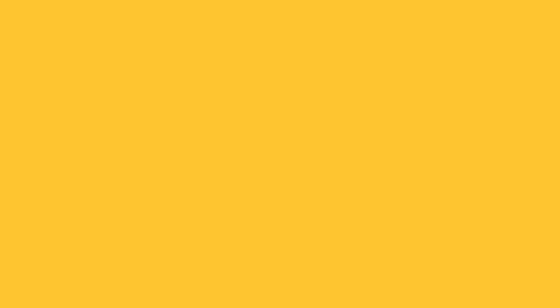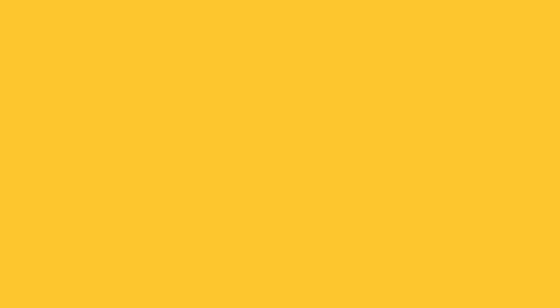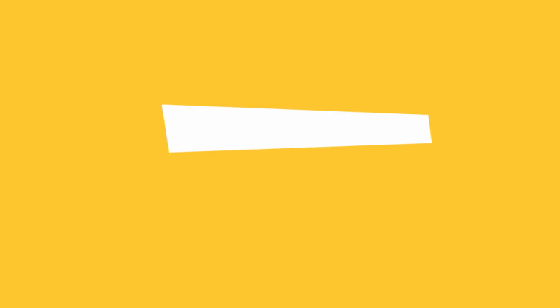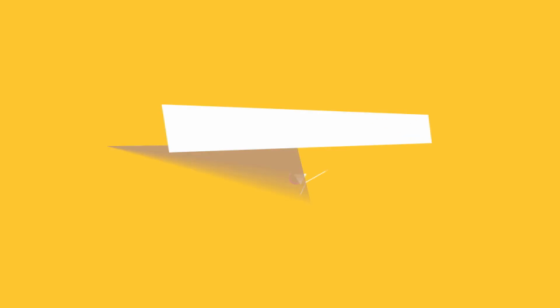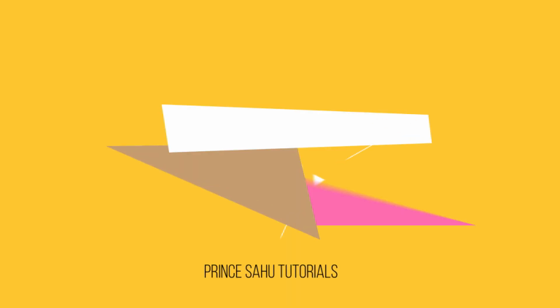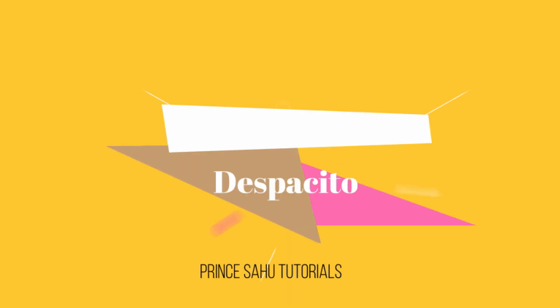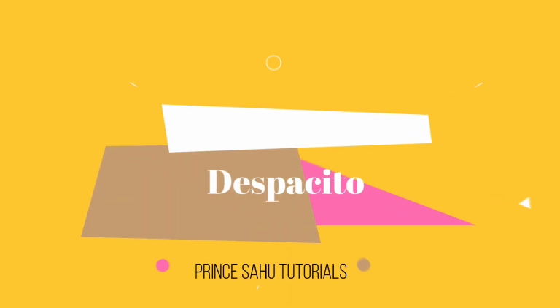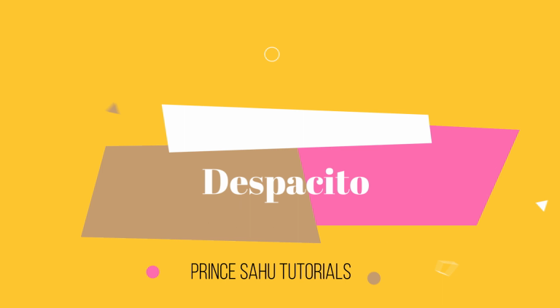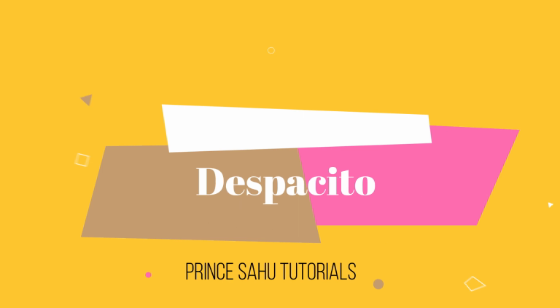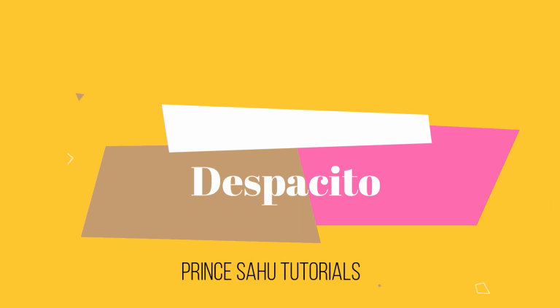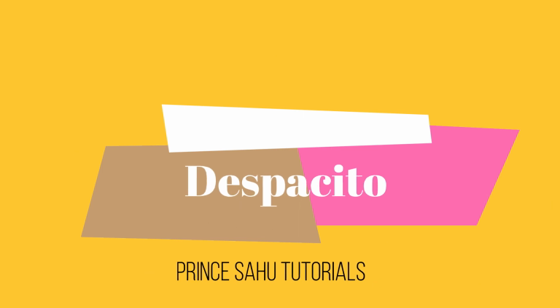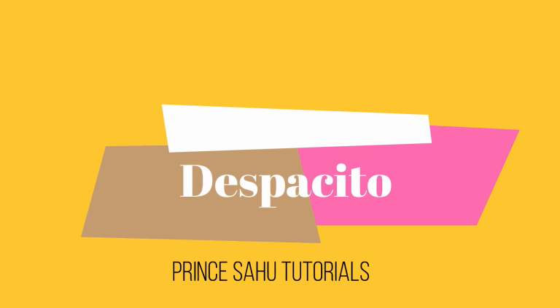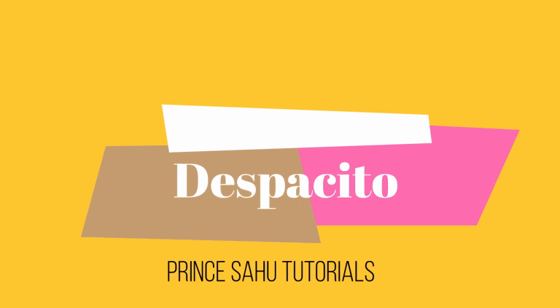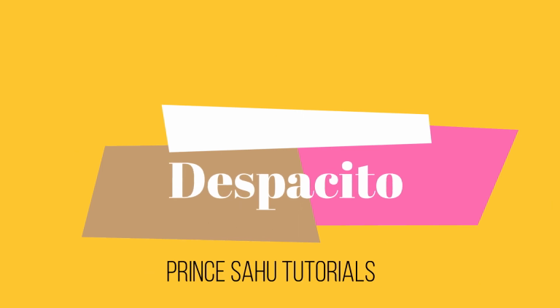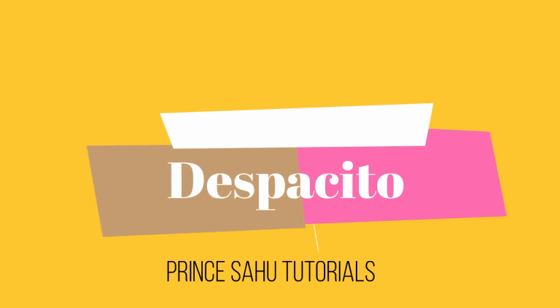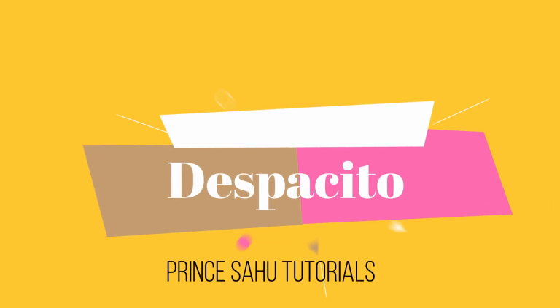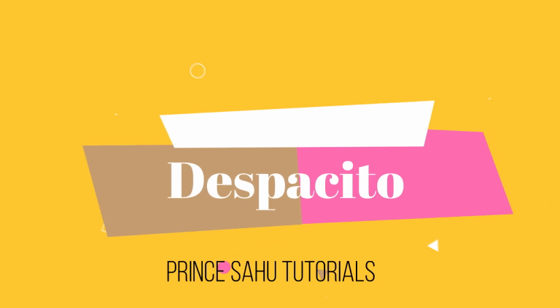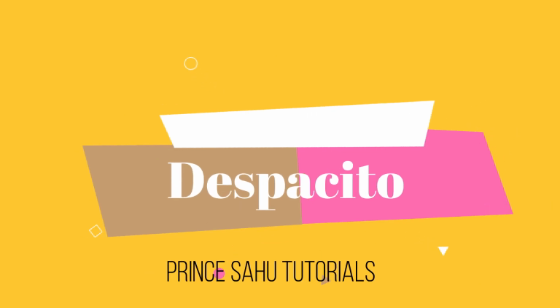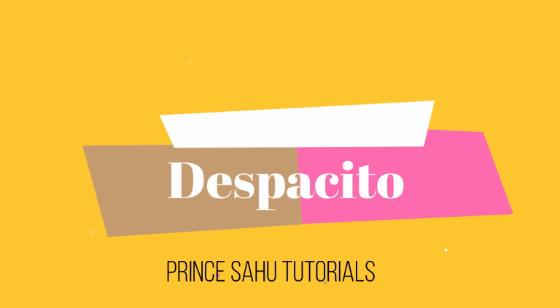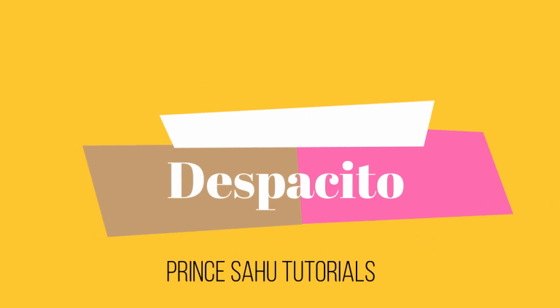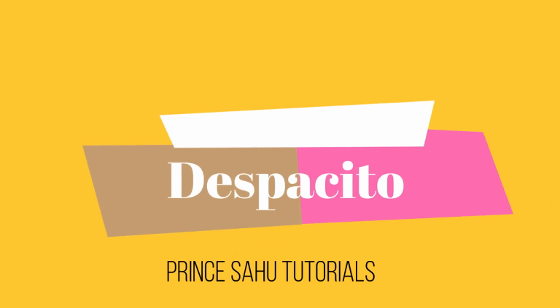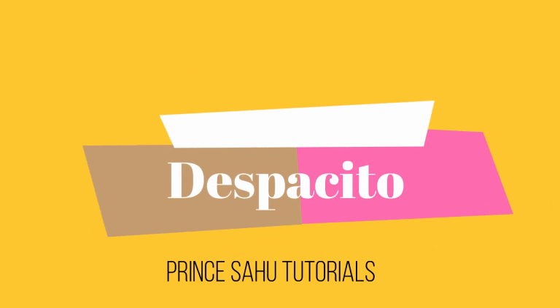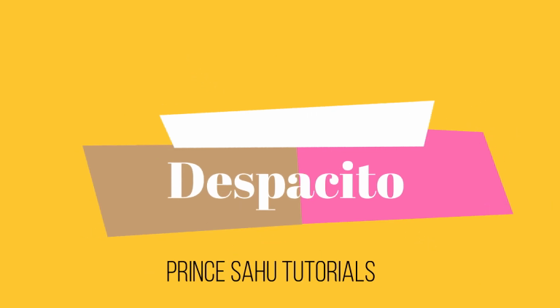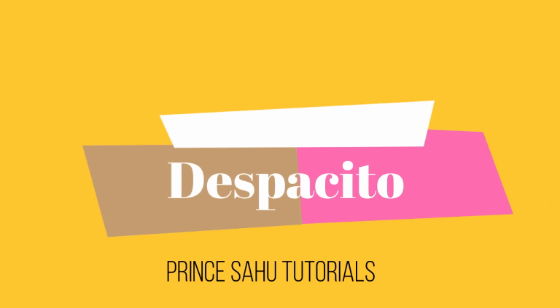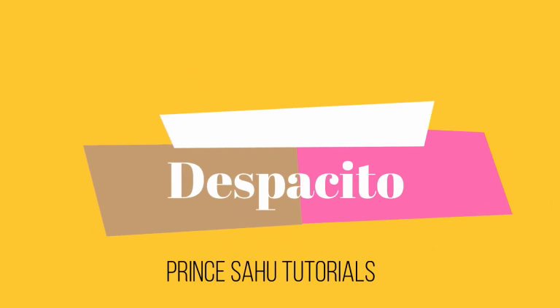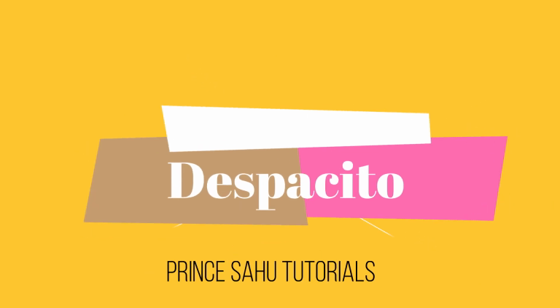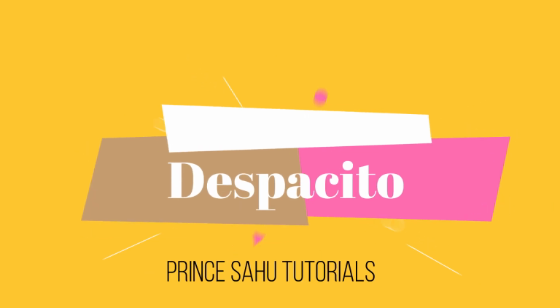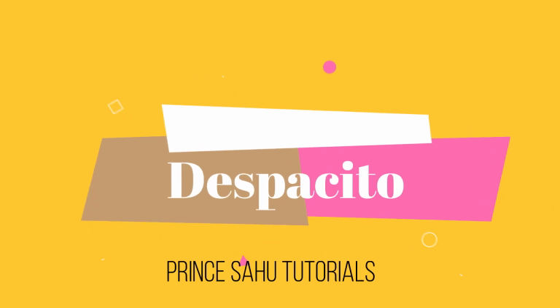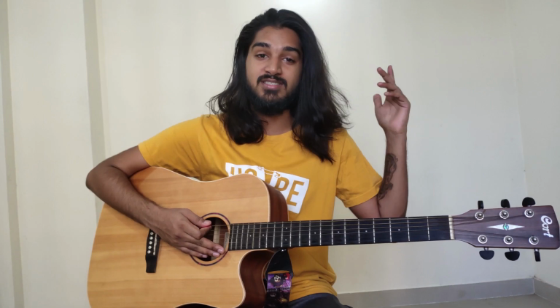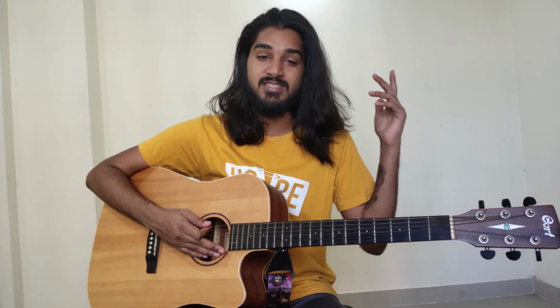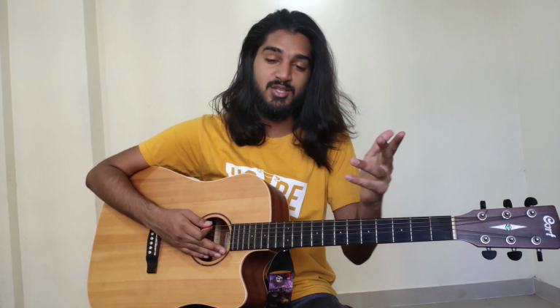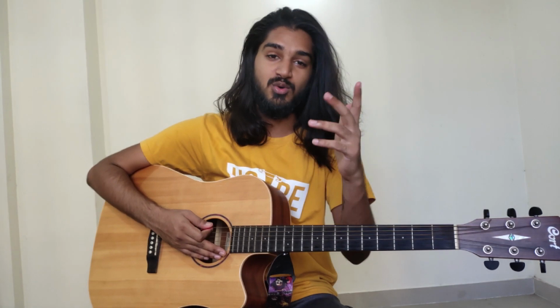Hello guys and welcome to my YouTube channel. My name is Prince Aho and today I am seeking a song. His name is Desperseido.